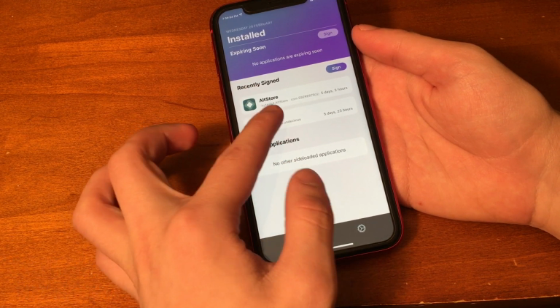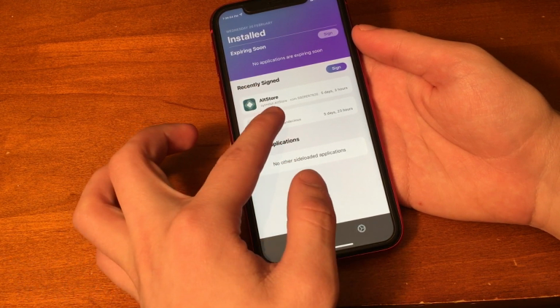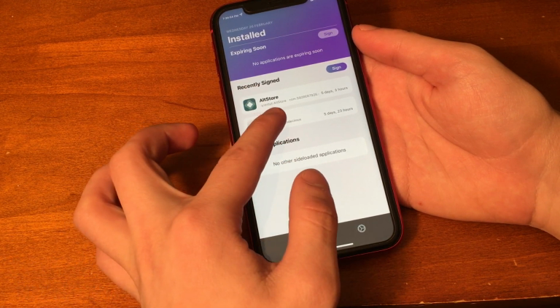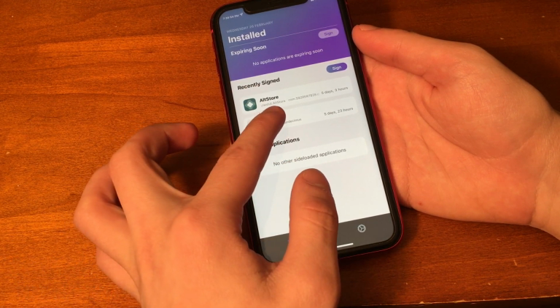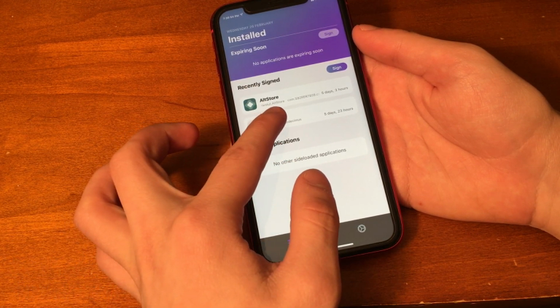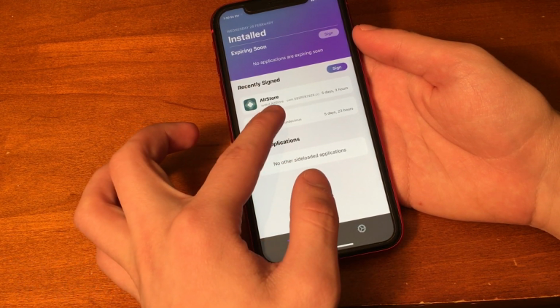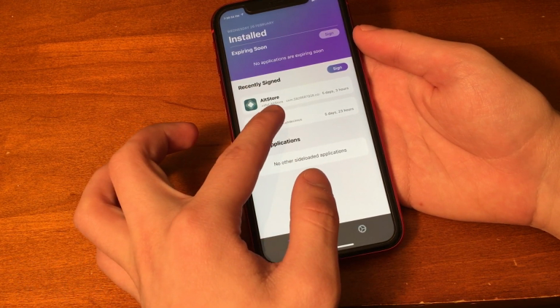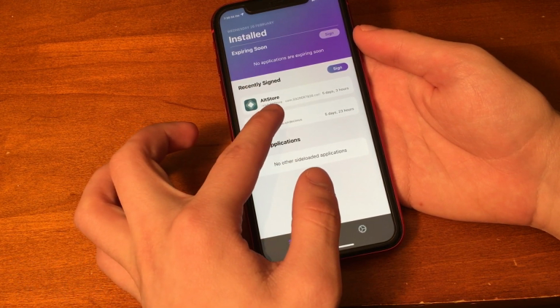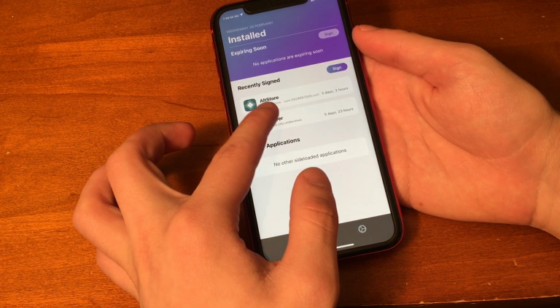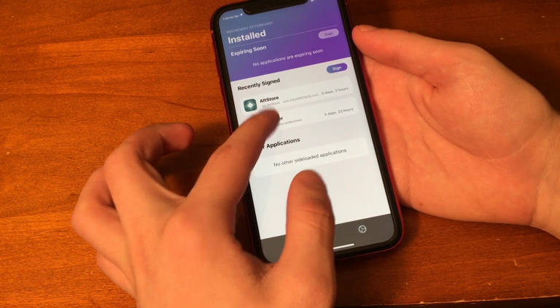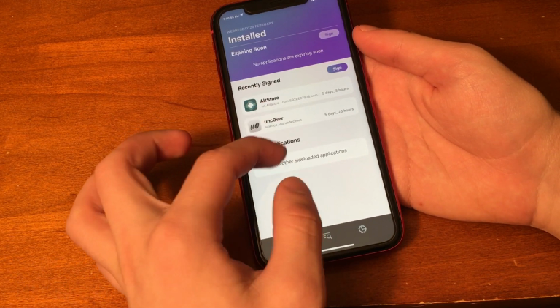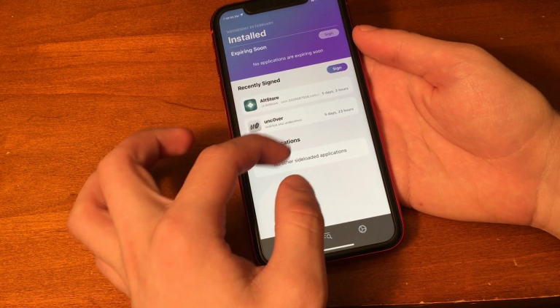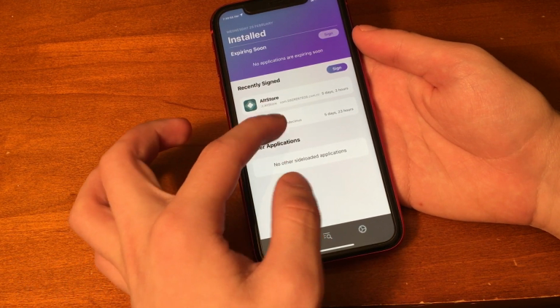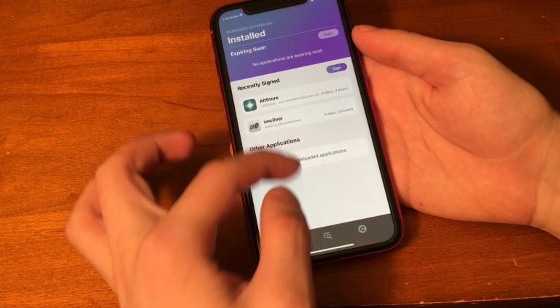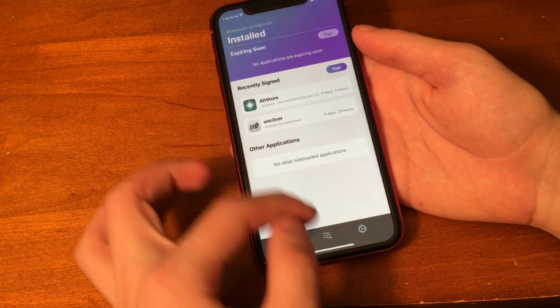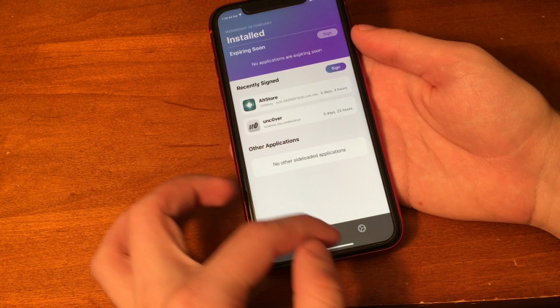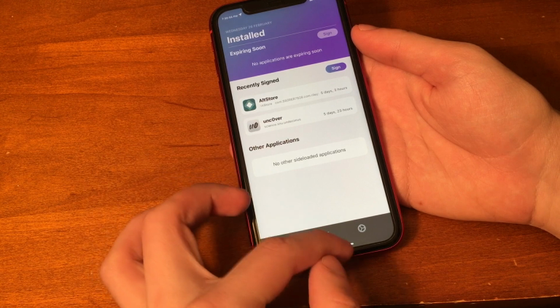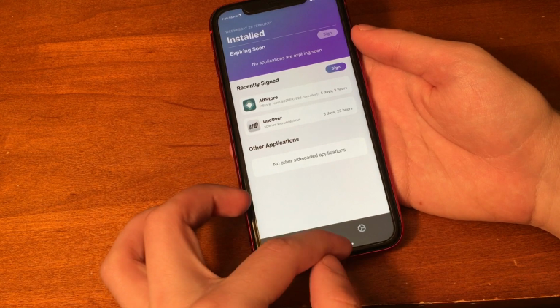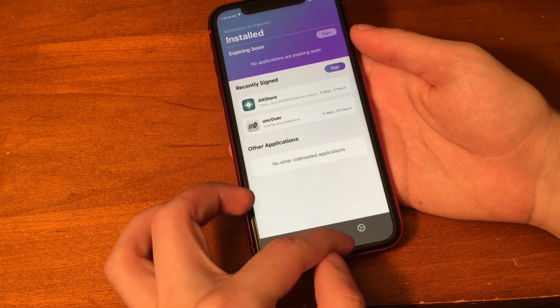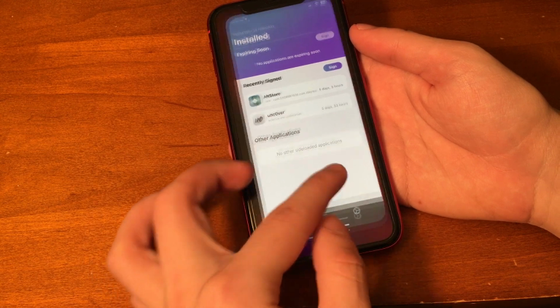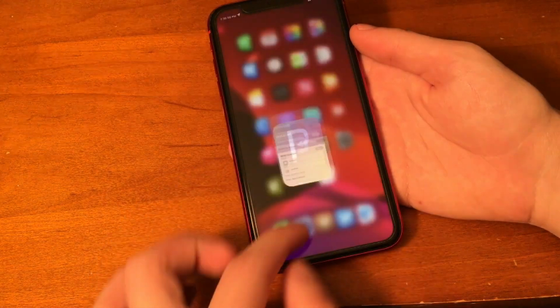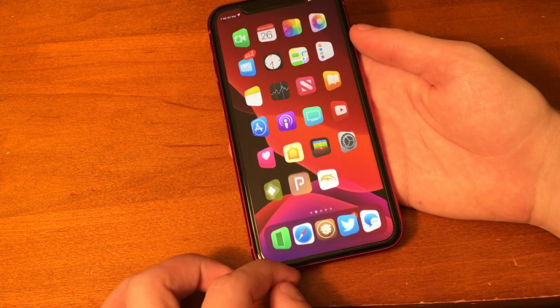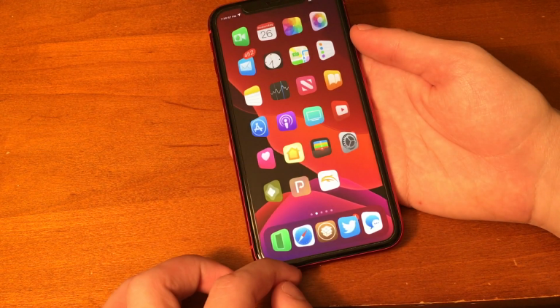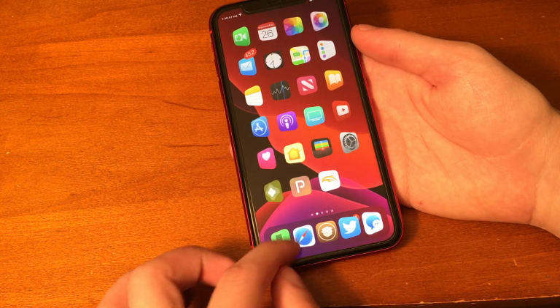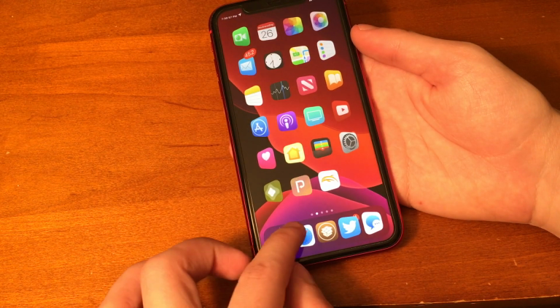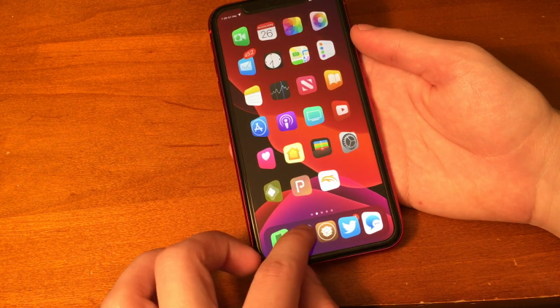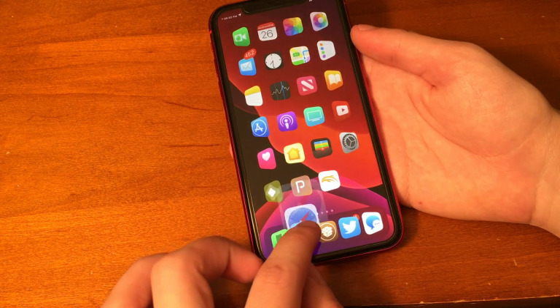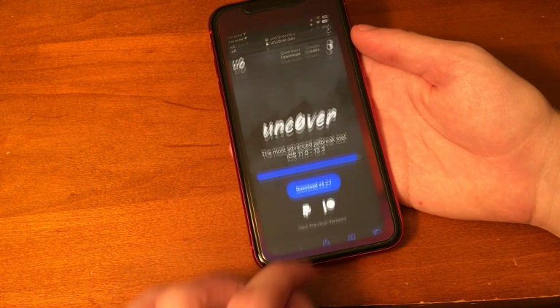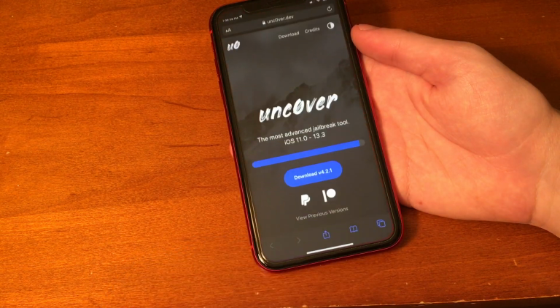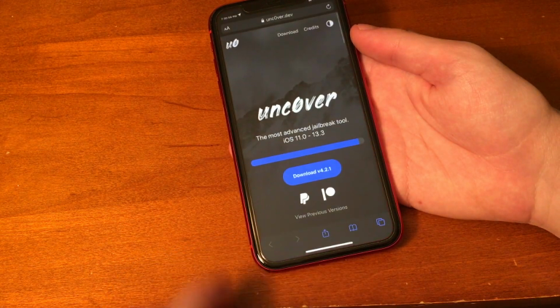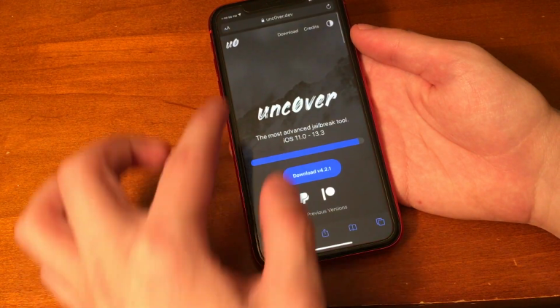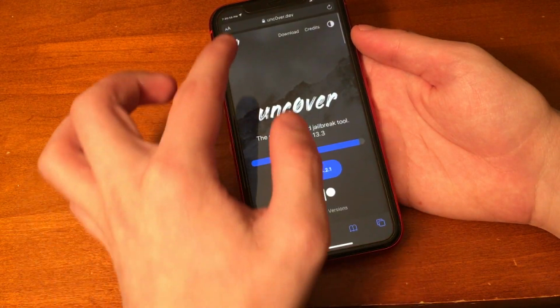Also, in order to use Reprovision, you will have to sign in with your Apple ID. With all that out of the way, we're ready to get into the tutorial.